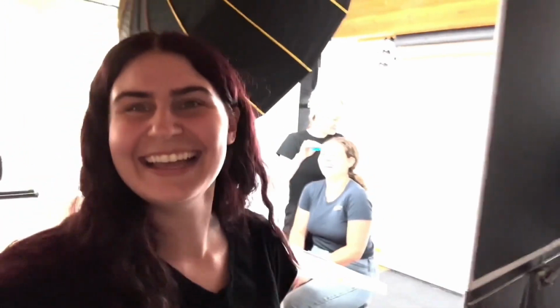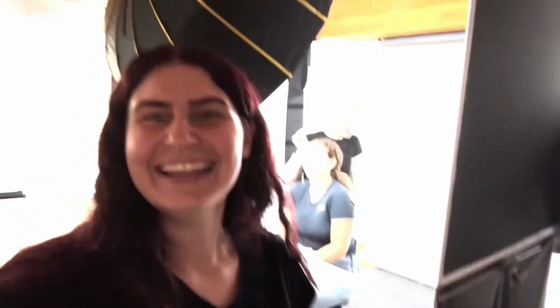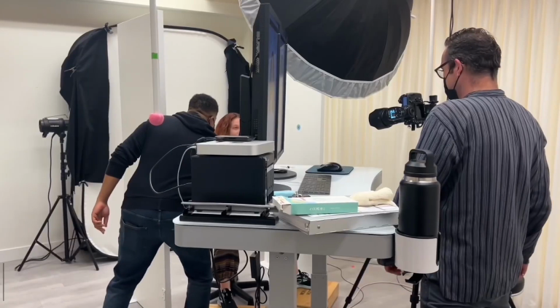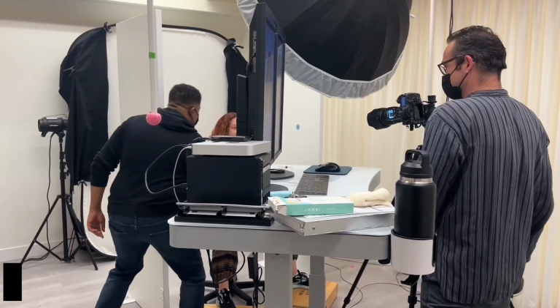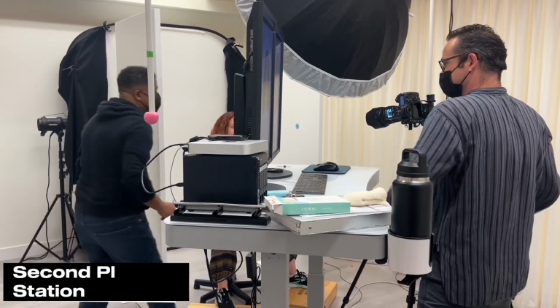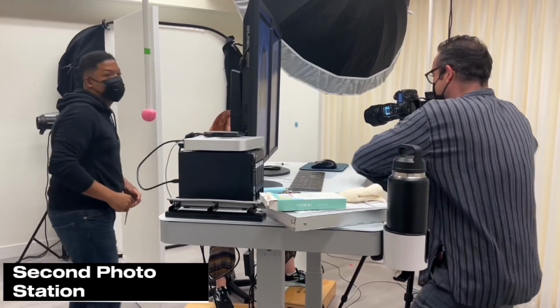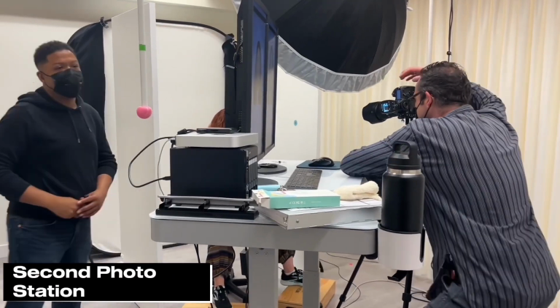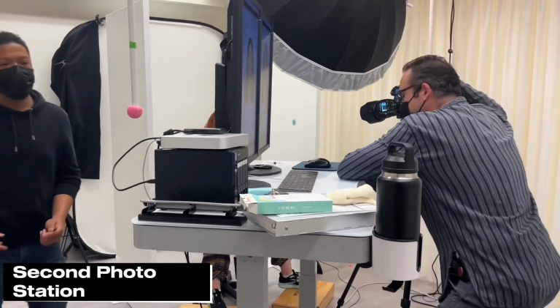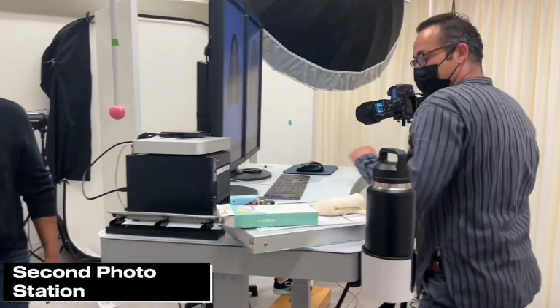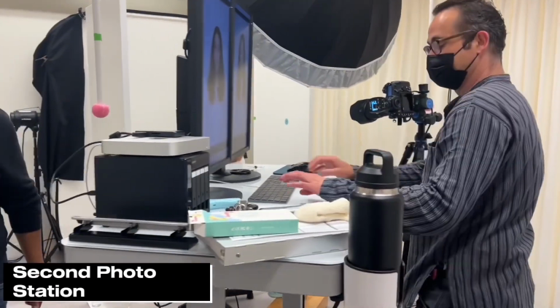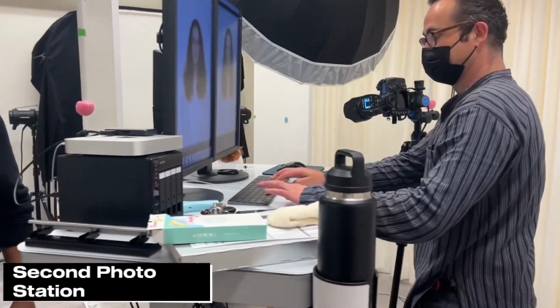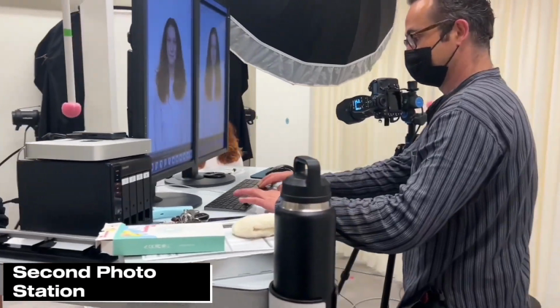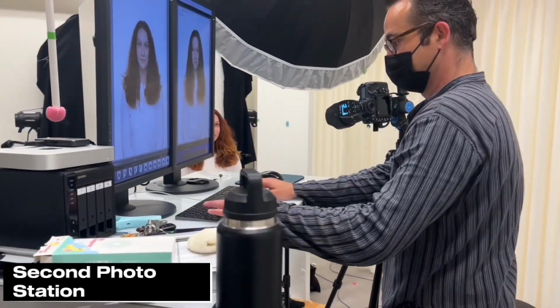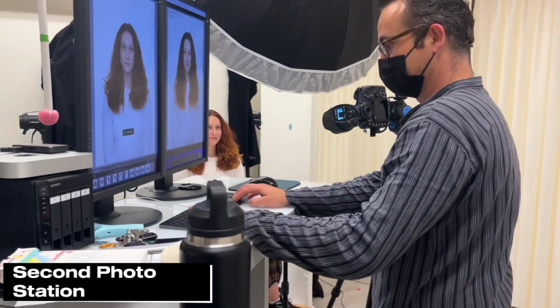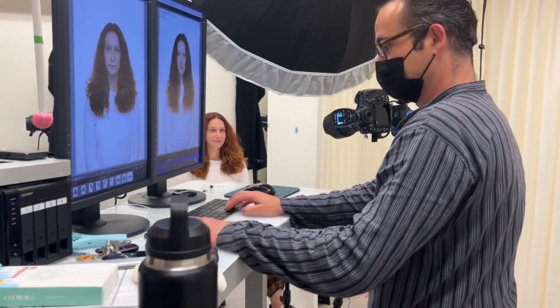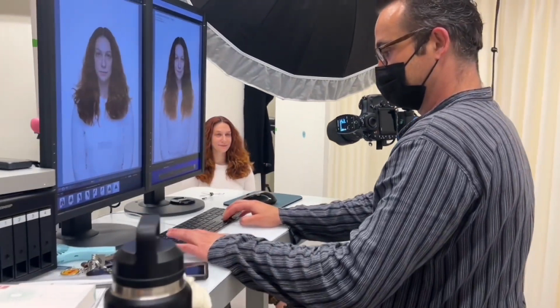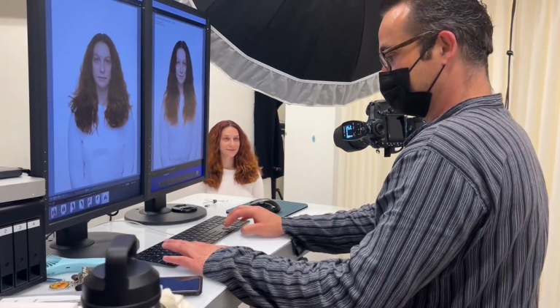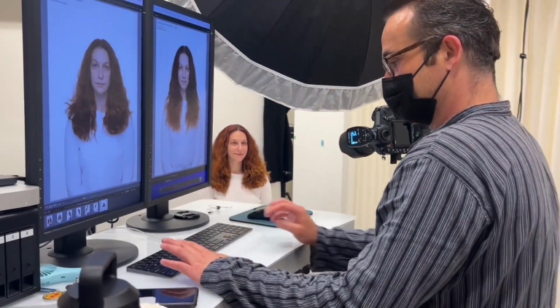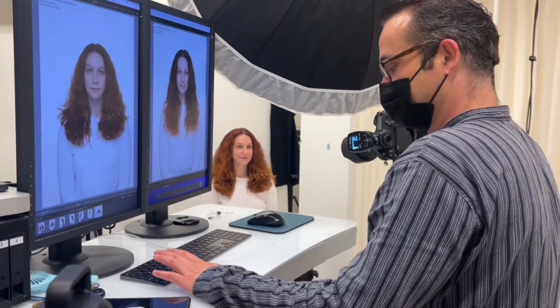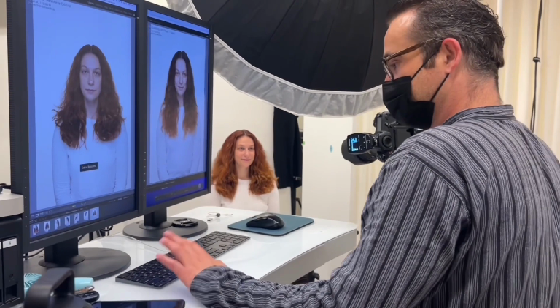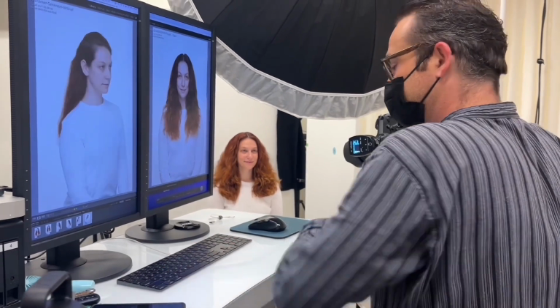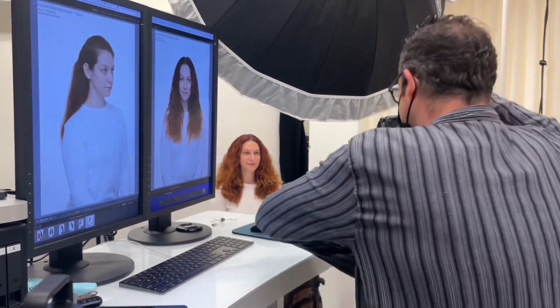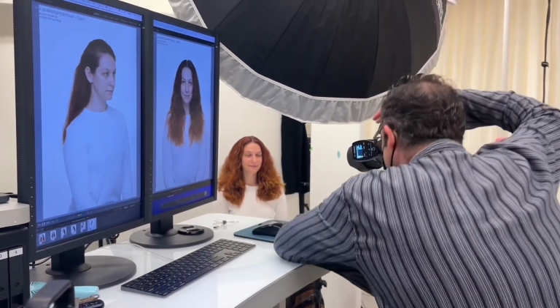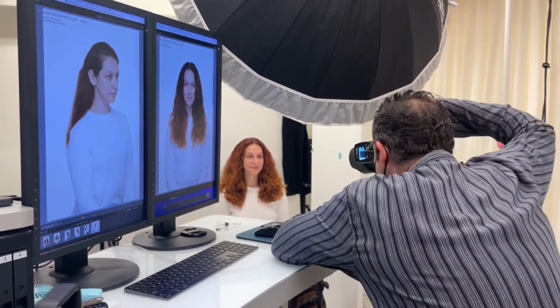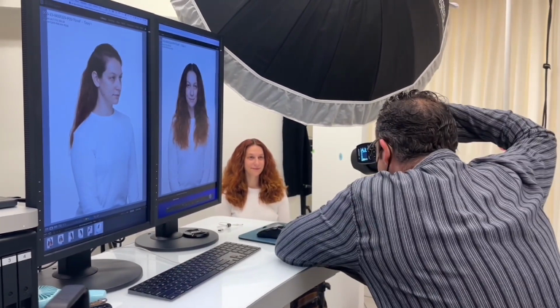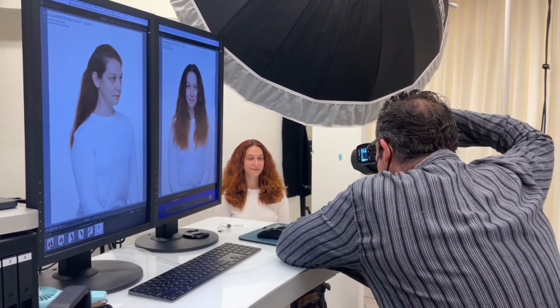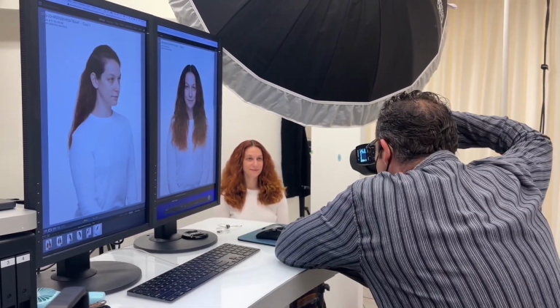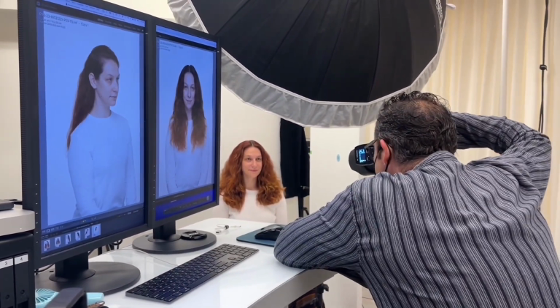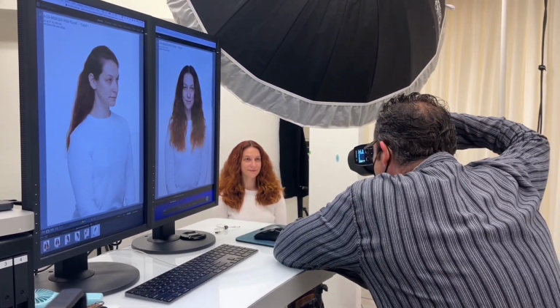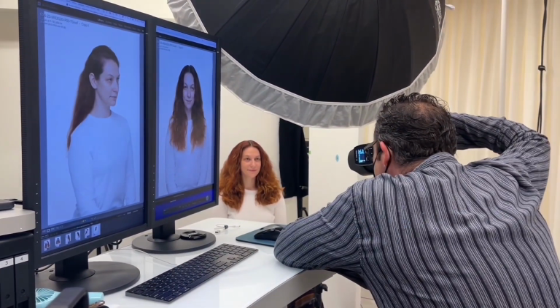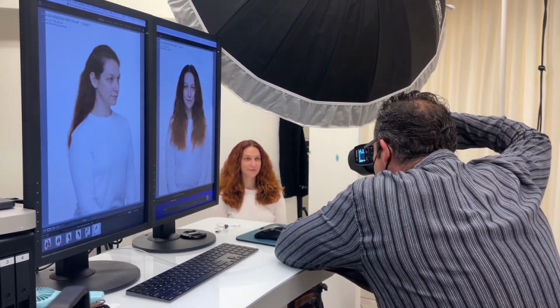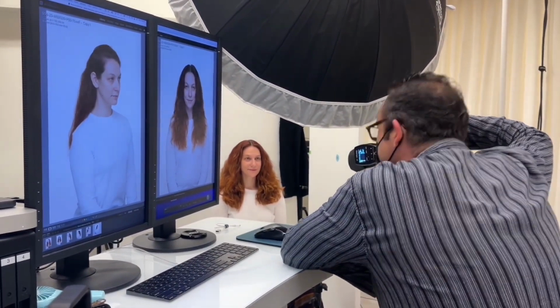We have our second photo station — again, a hair study. So we're matching from before, getting everything right.